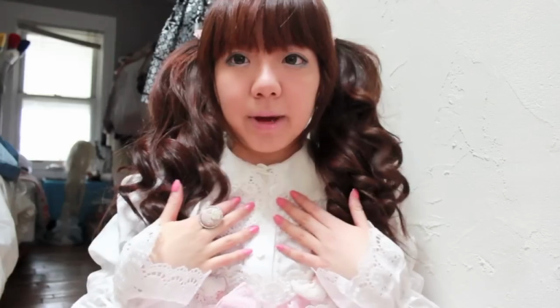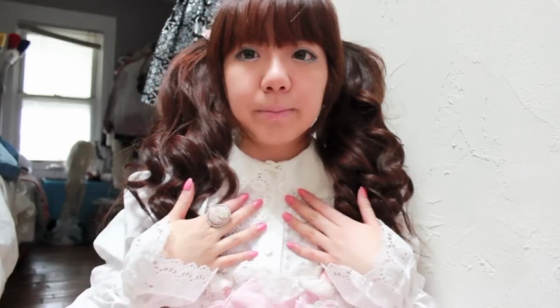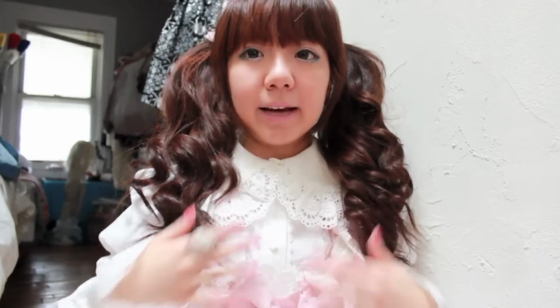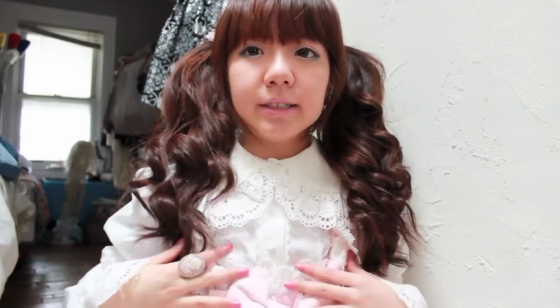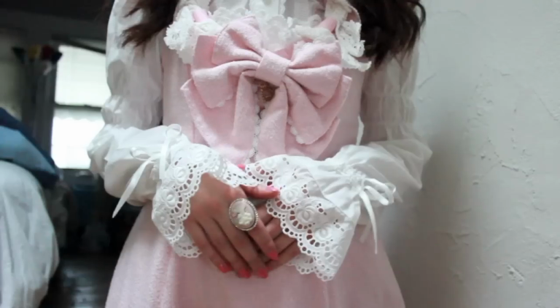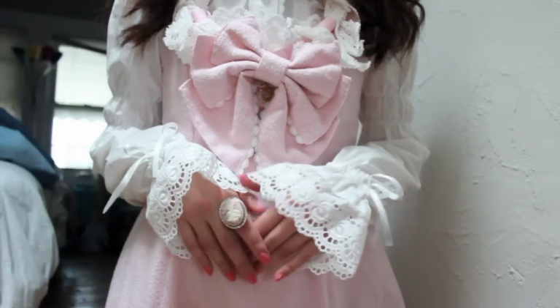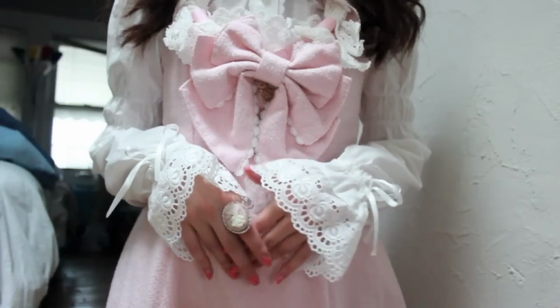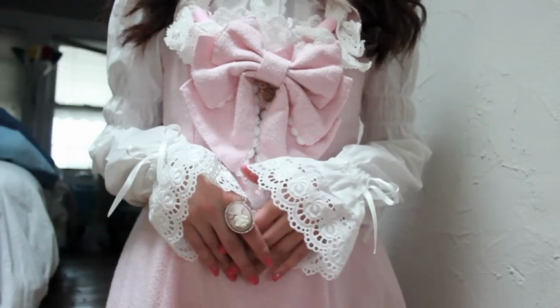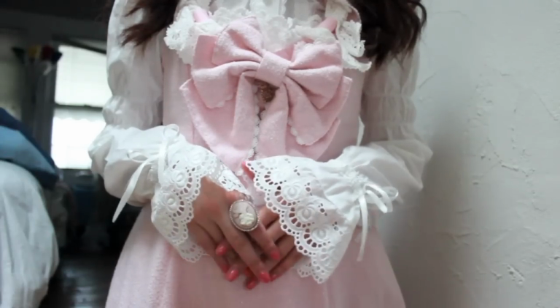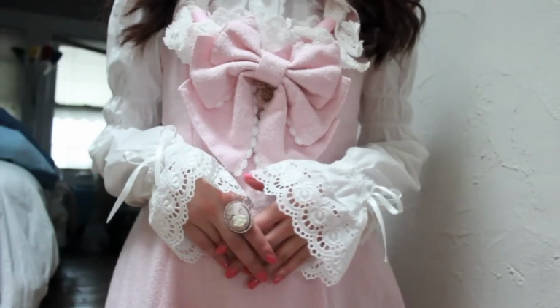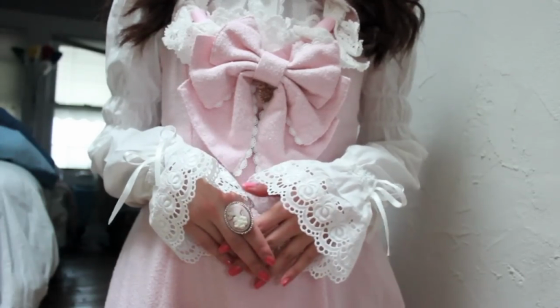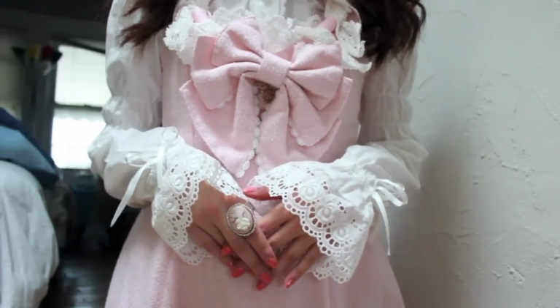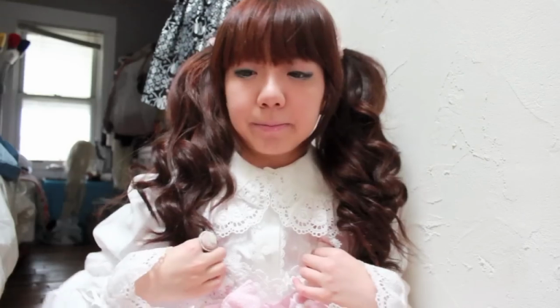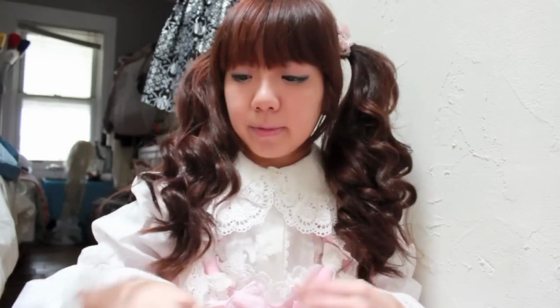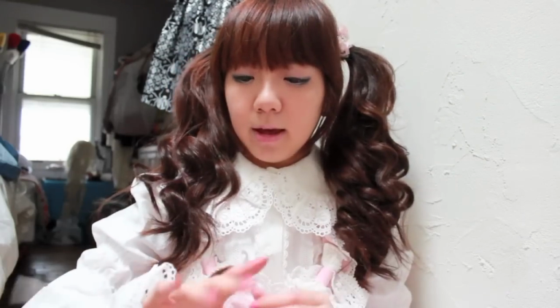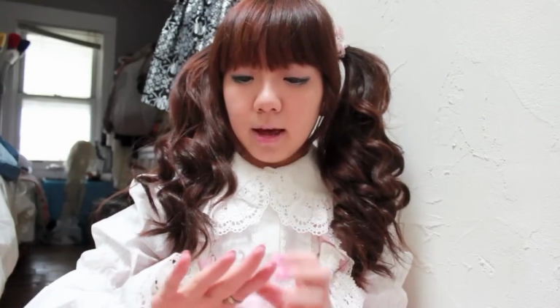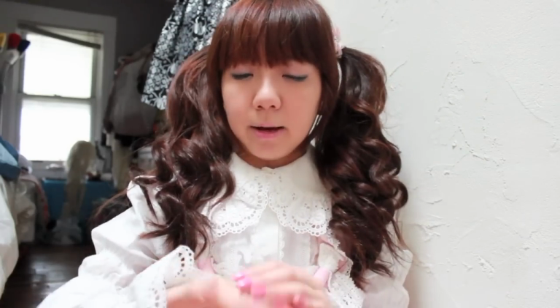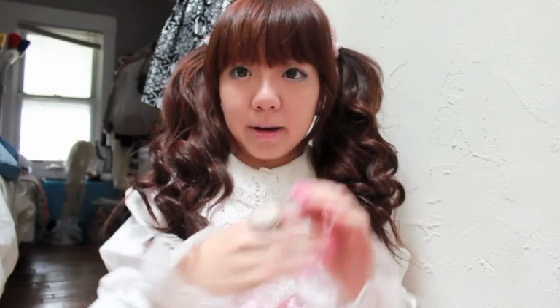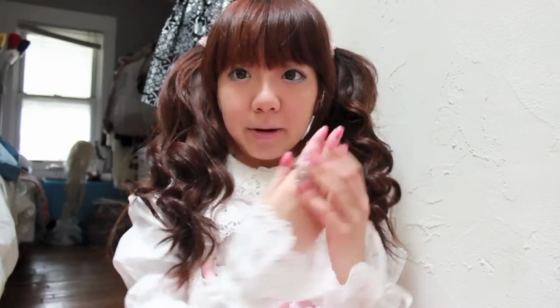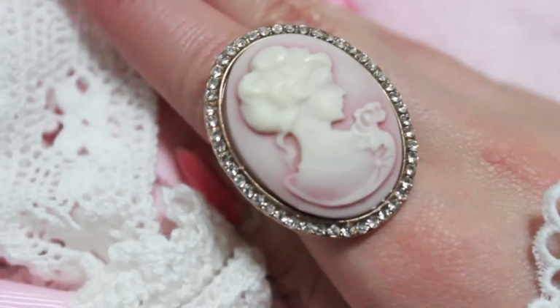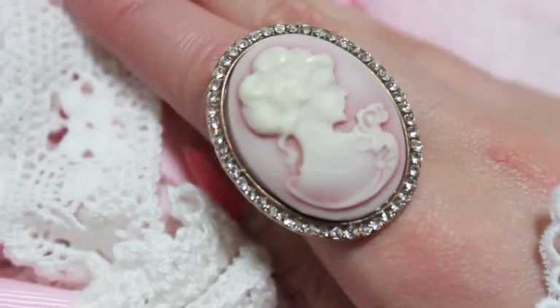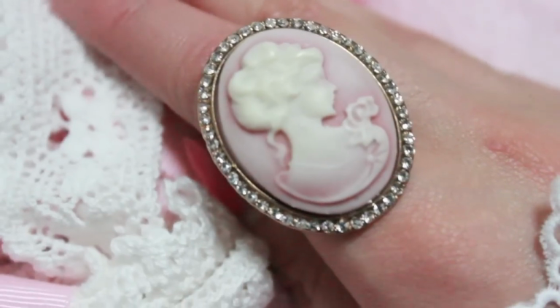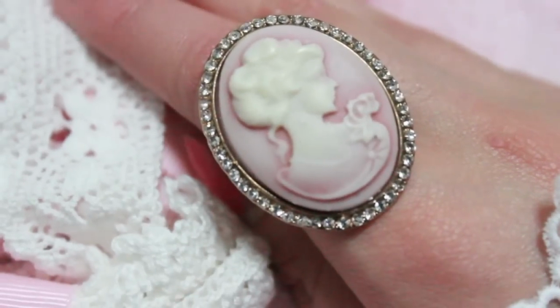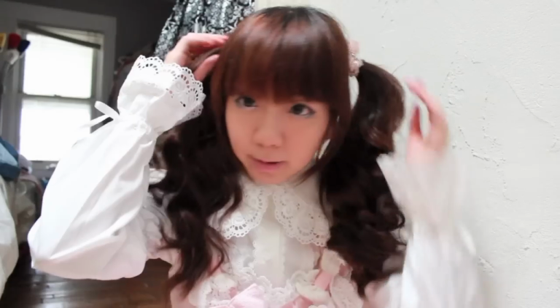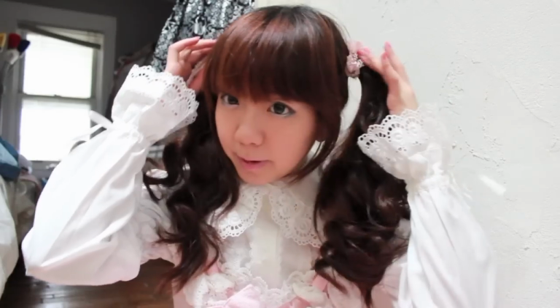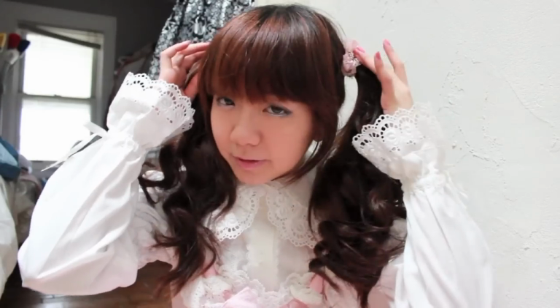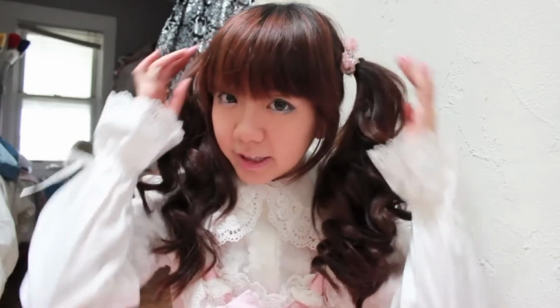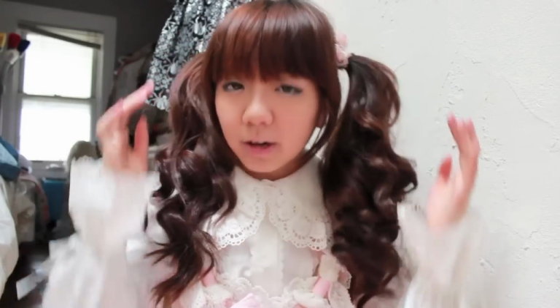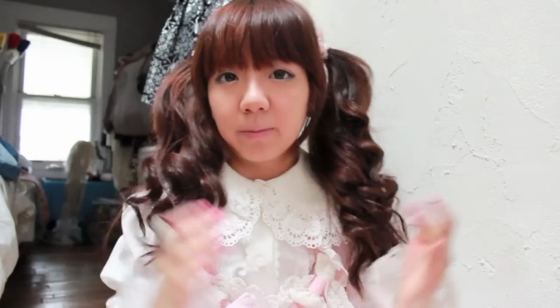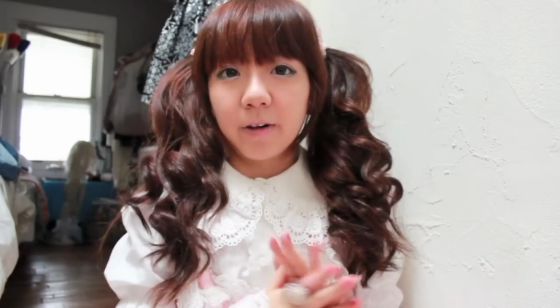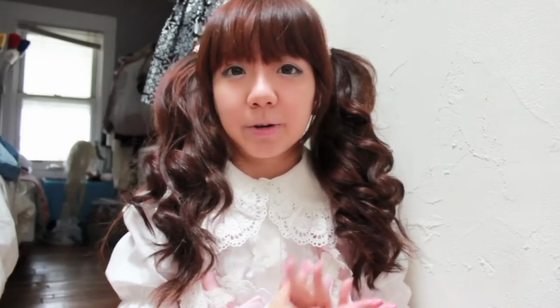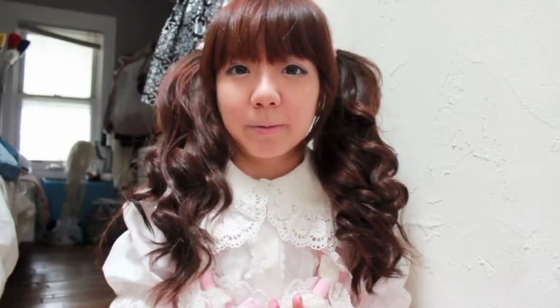My blouse and my dress are from Baby, and my ring and my little bows right here are from Forever 21.